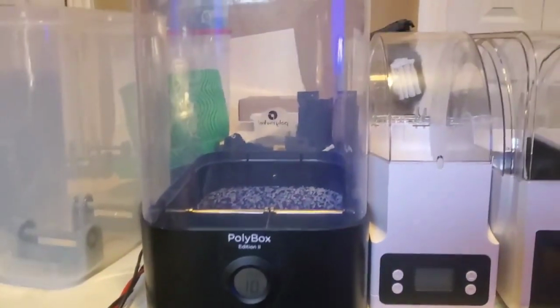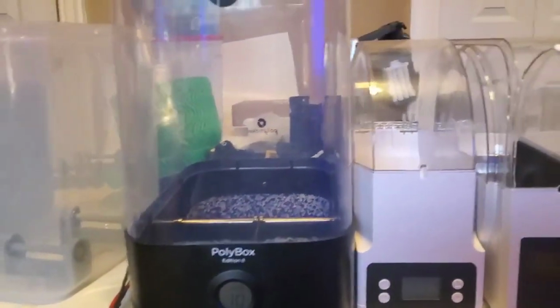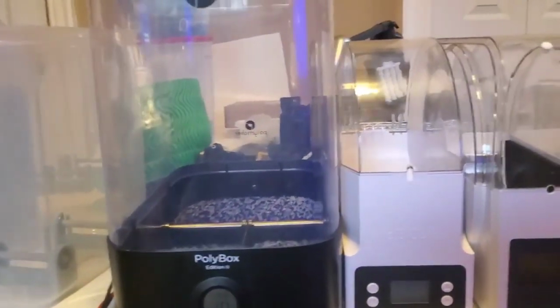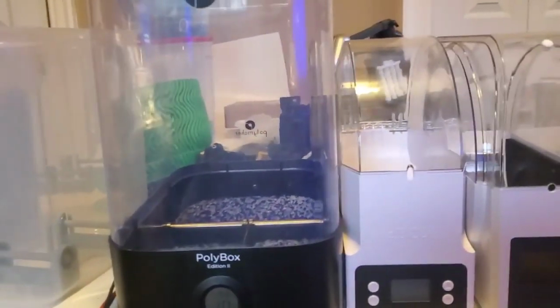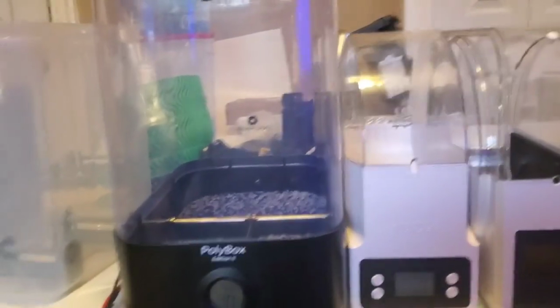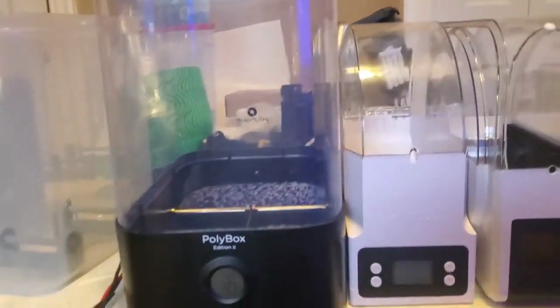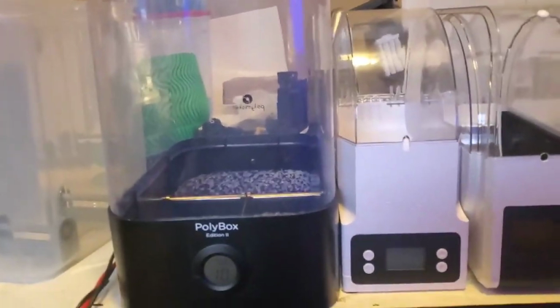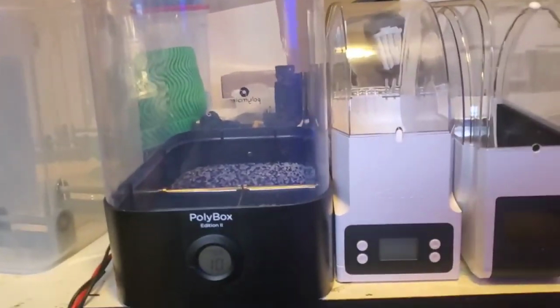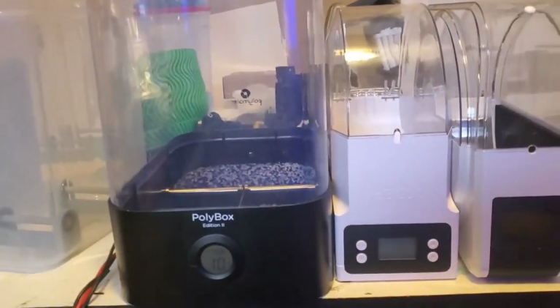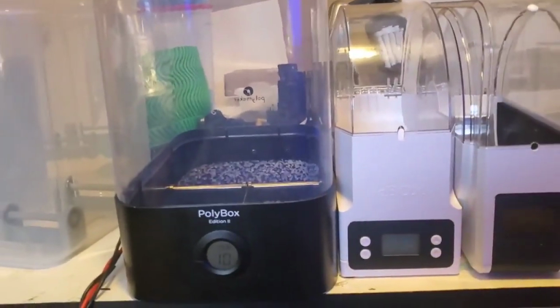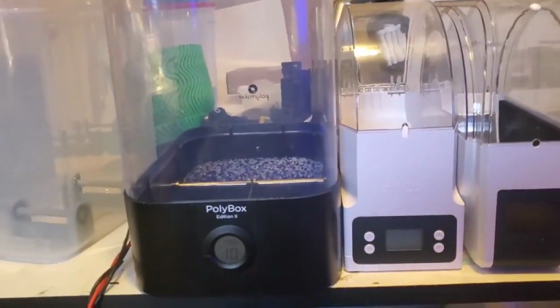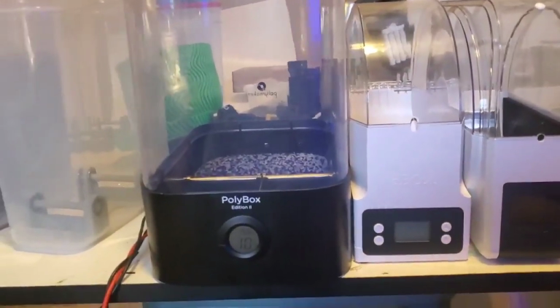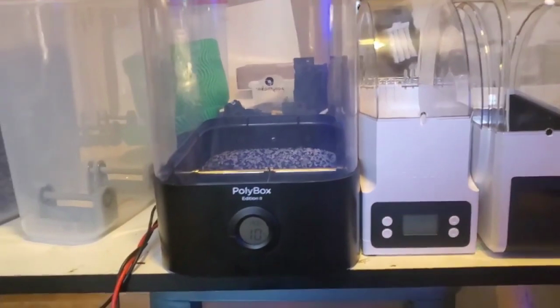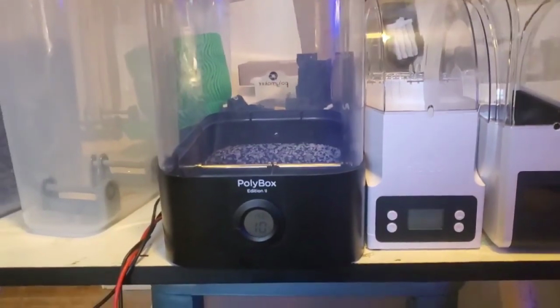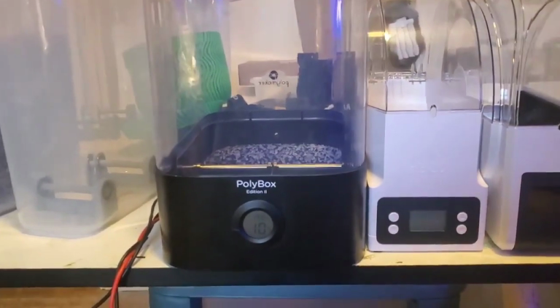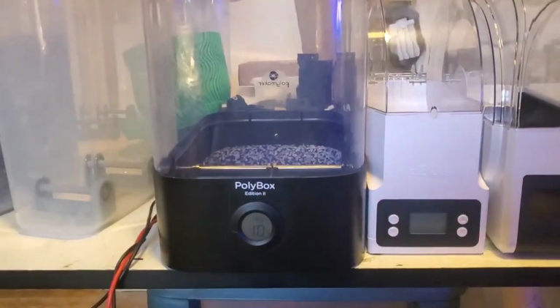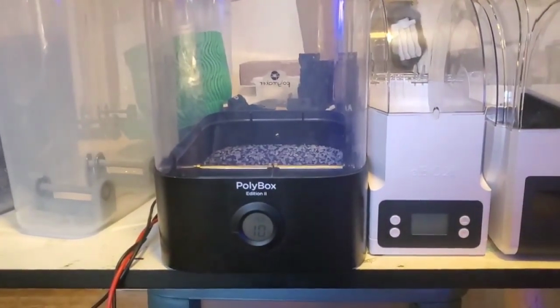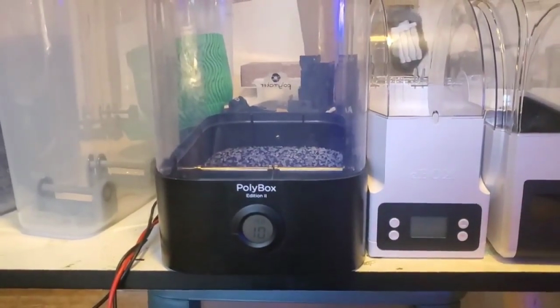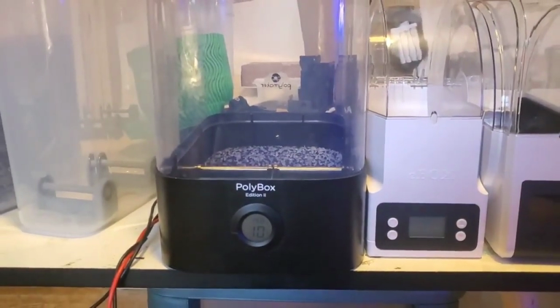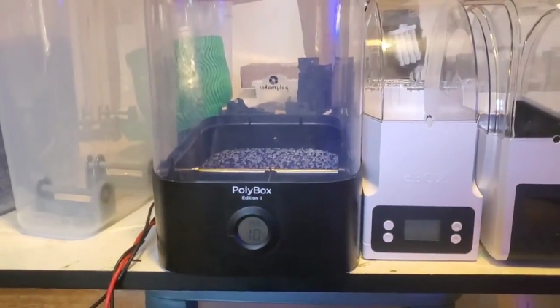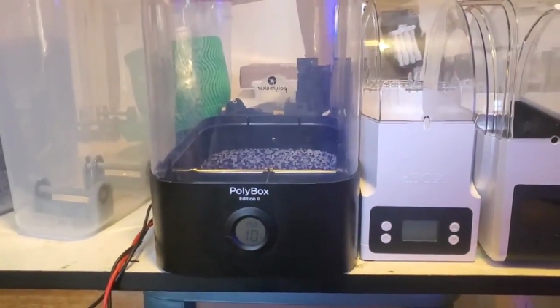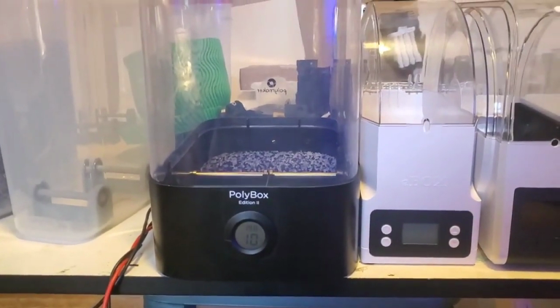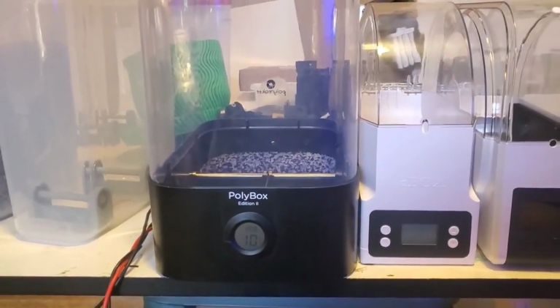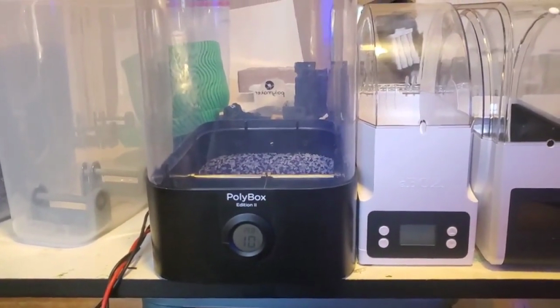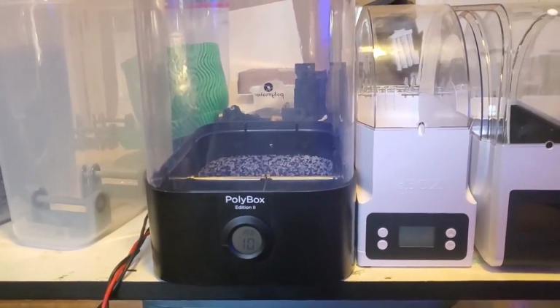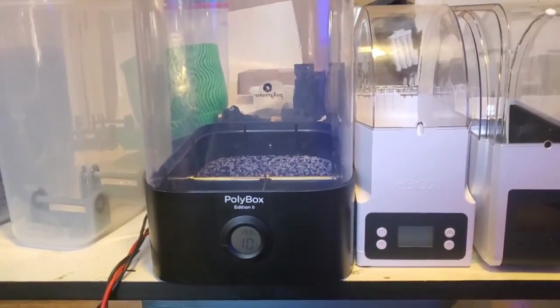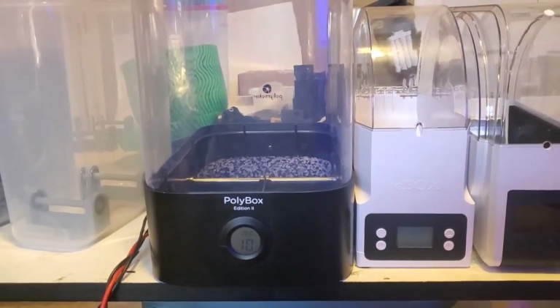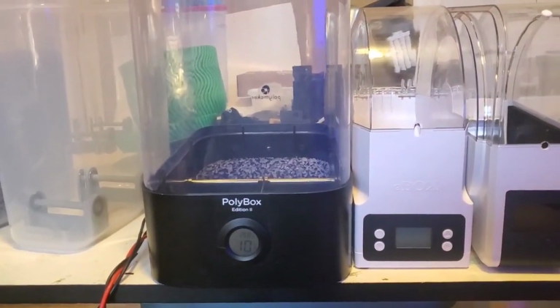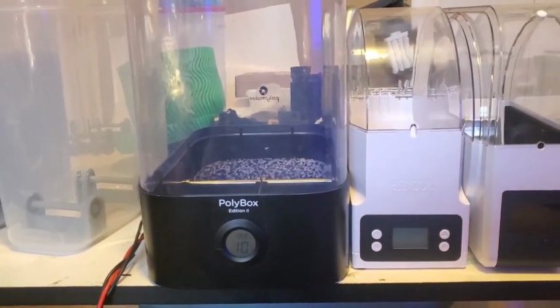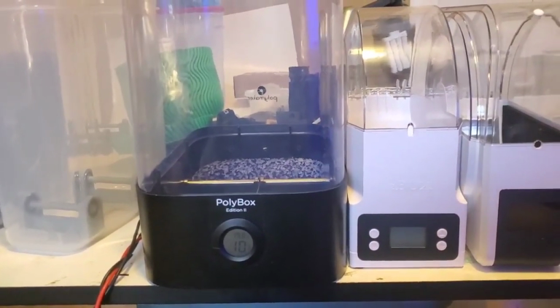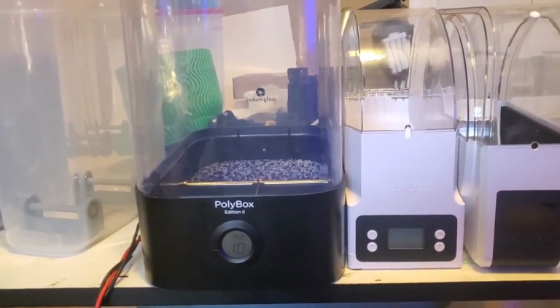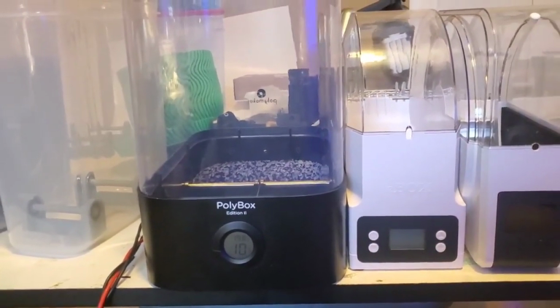You still need a drying option — I definitely think a food dehydrator or convection oven is the way to go for that.